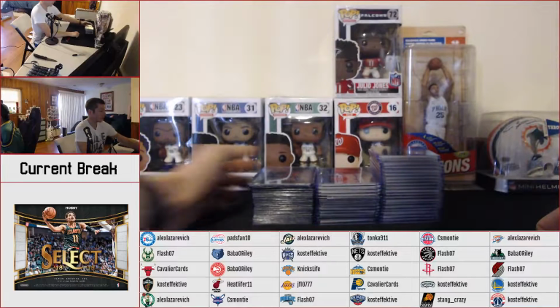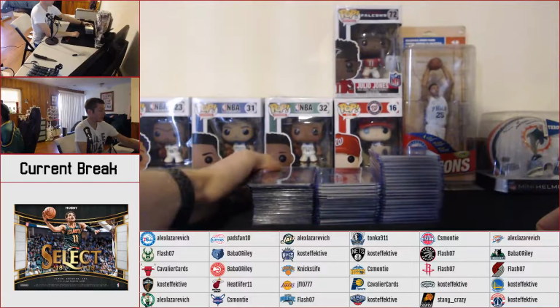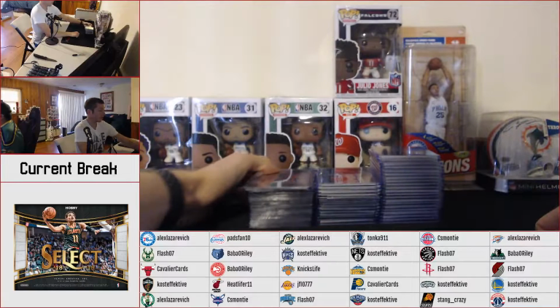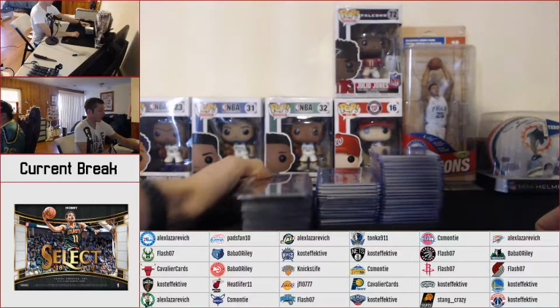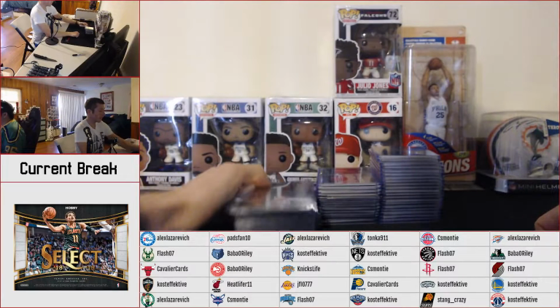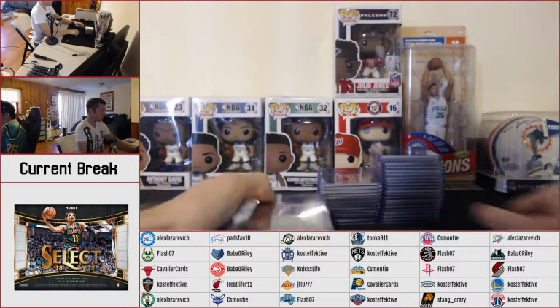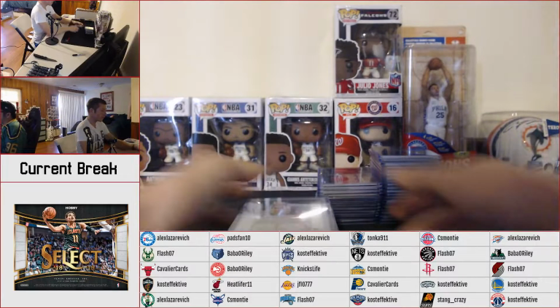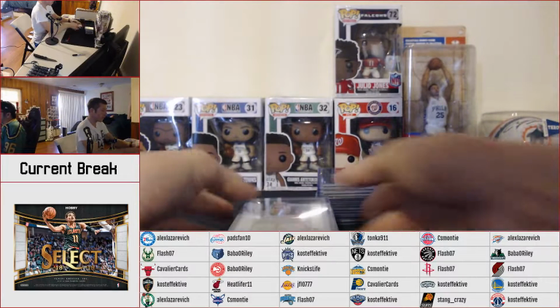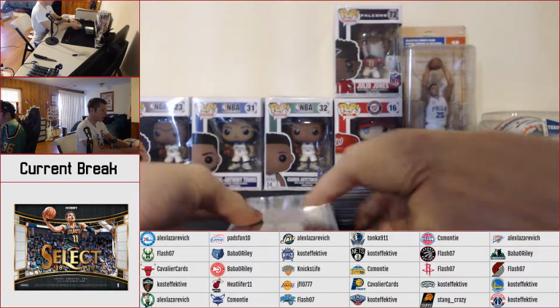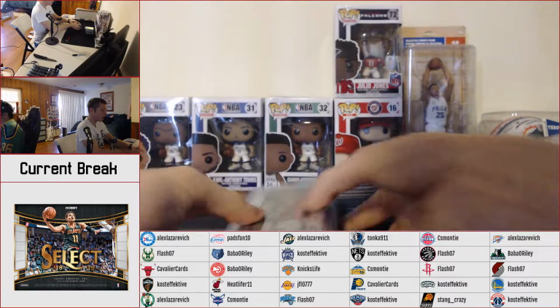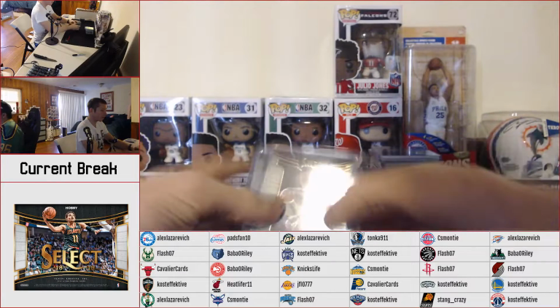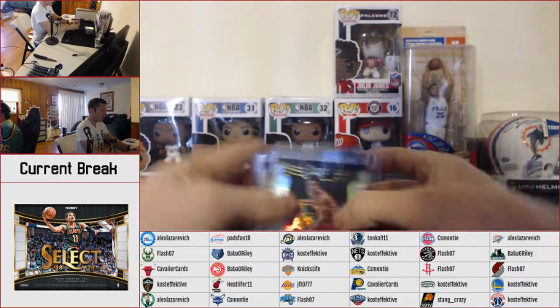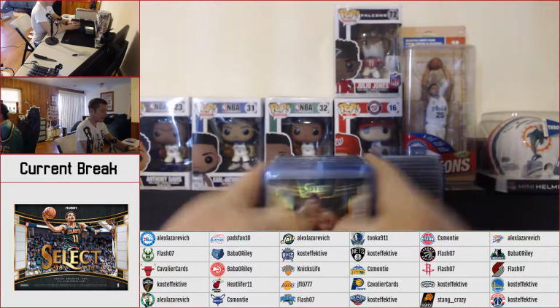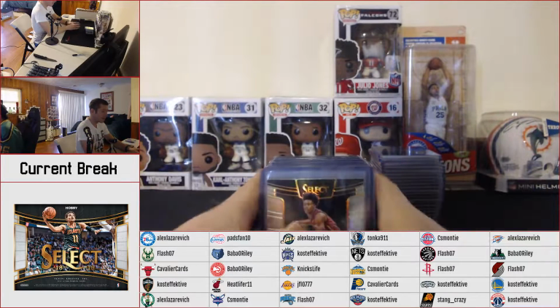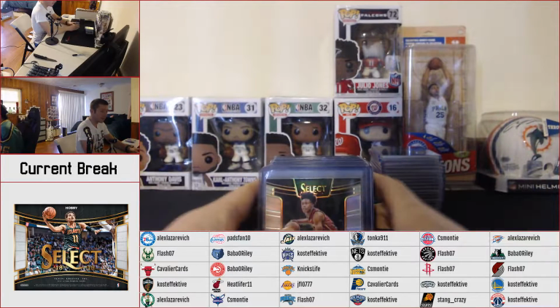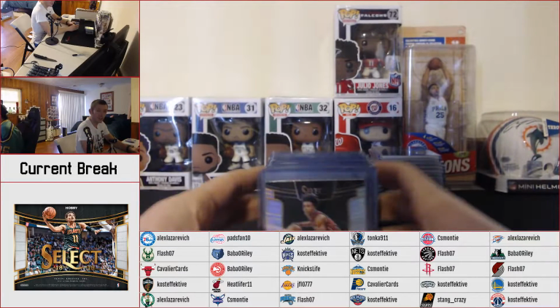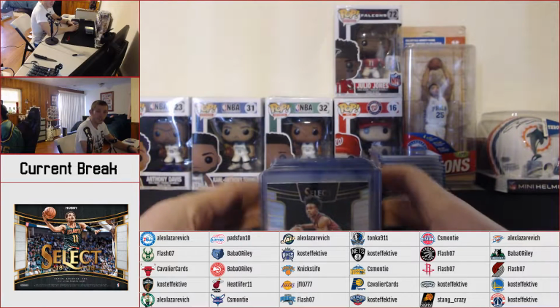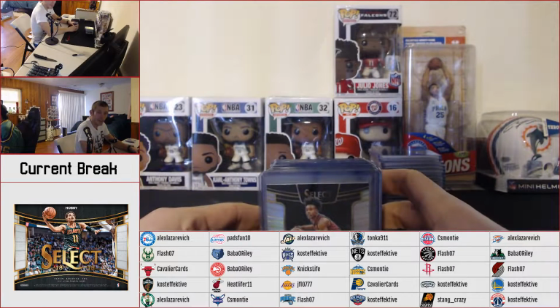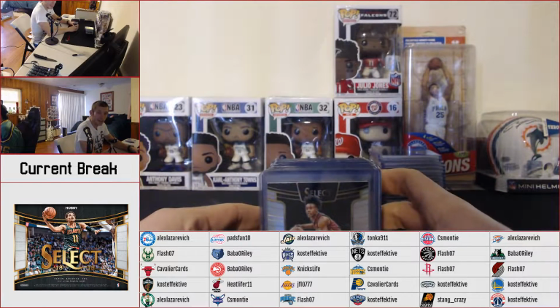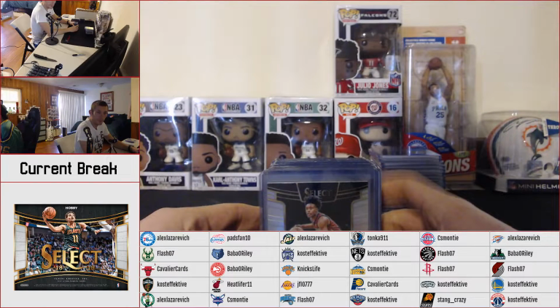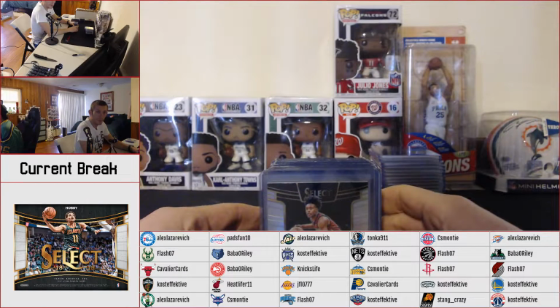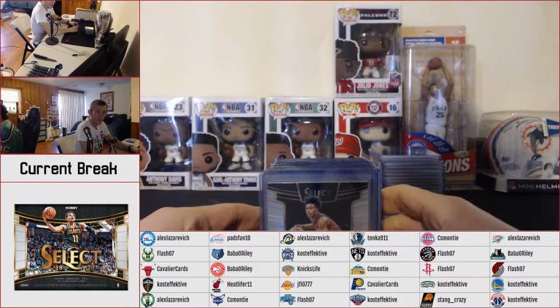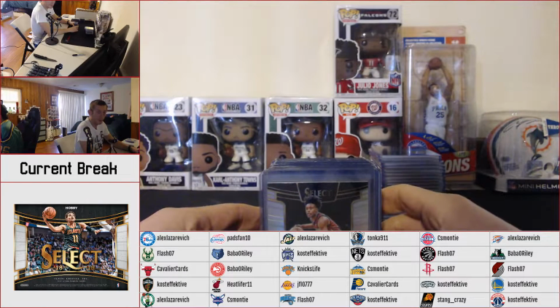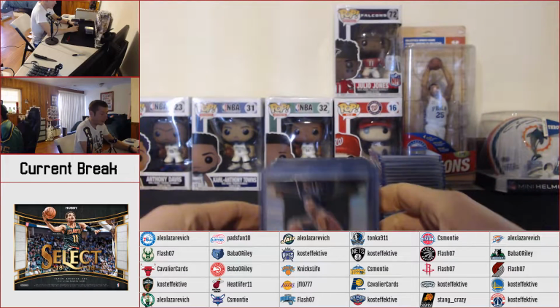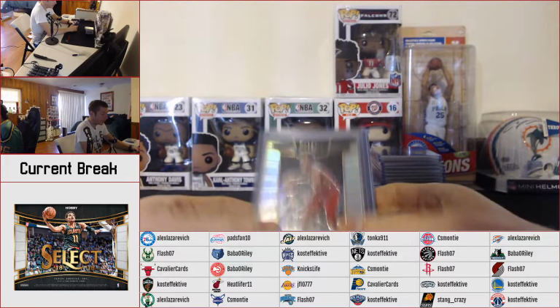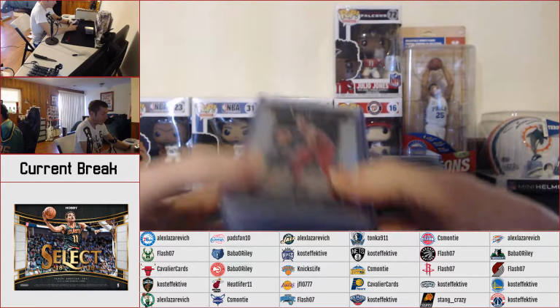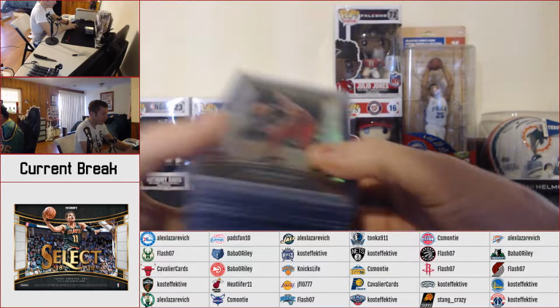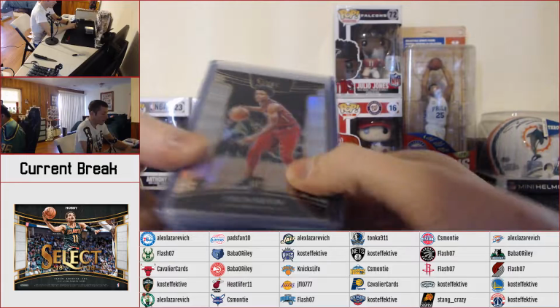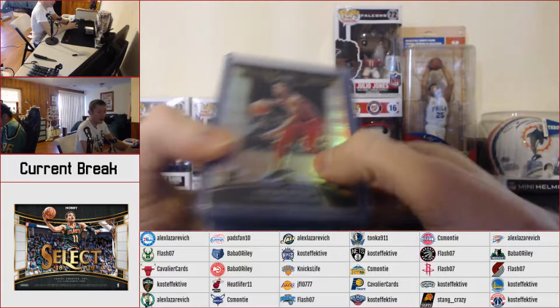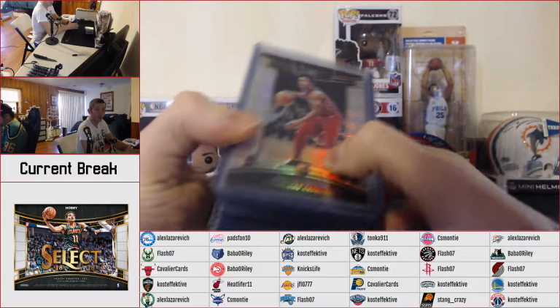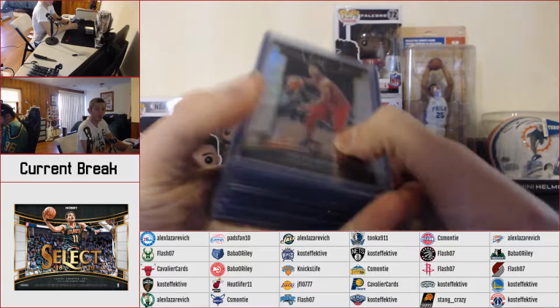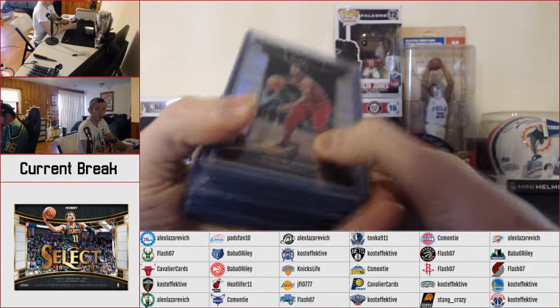All right, guys, this is our recap video for Select Basketball, the PYT on the Blowout Cards forums.